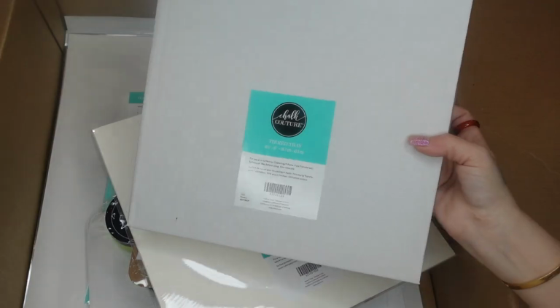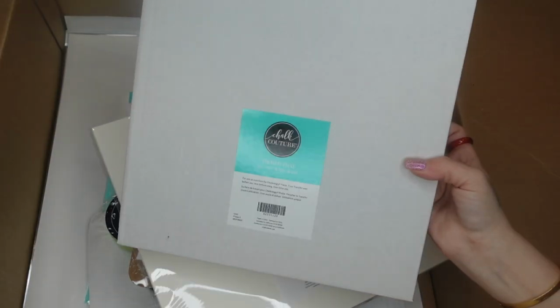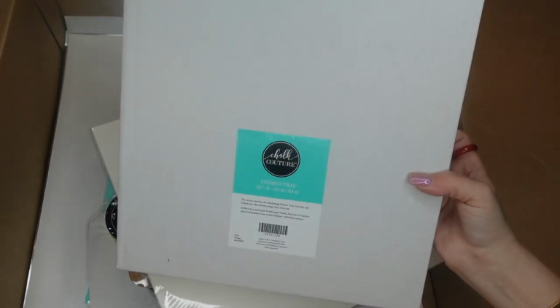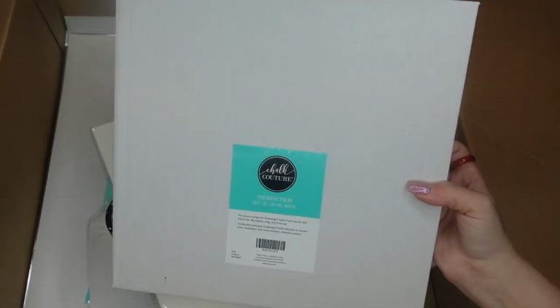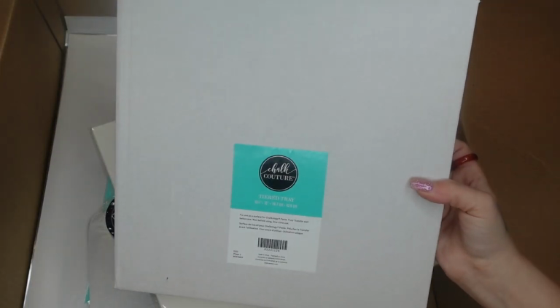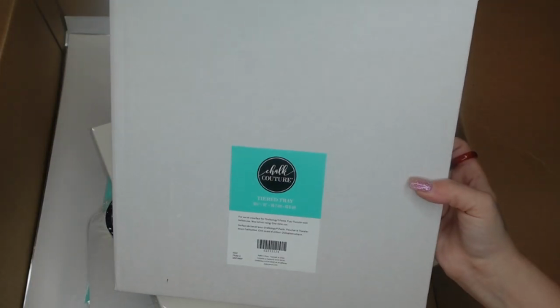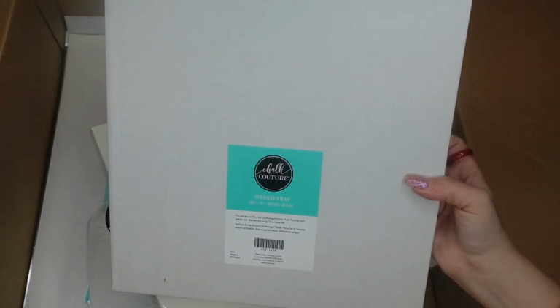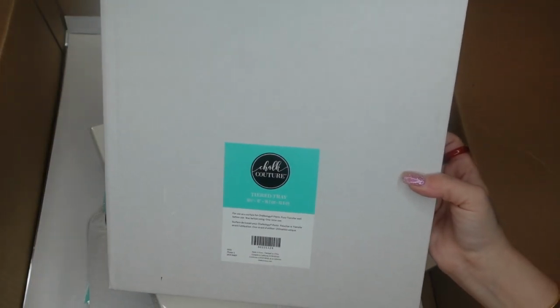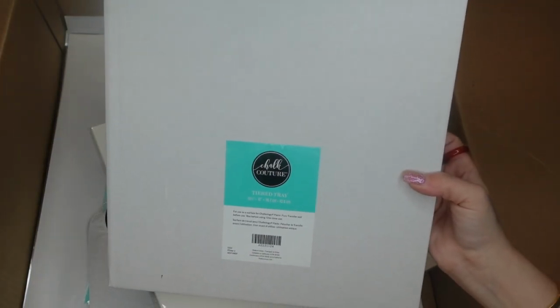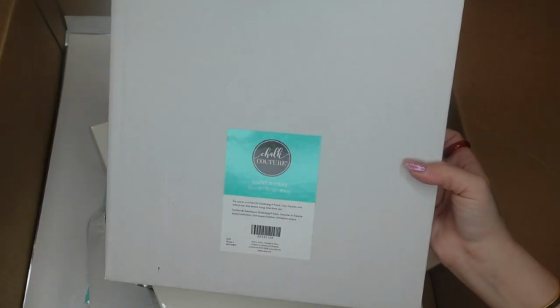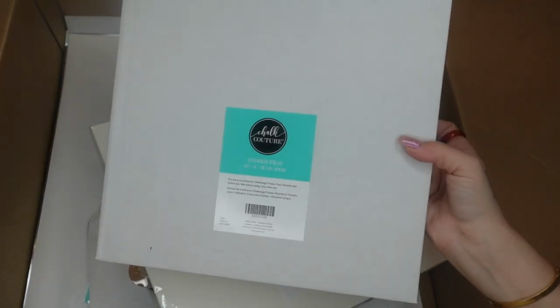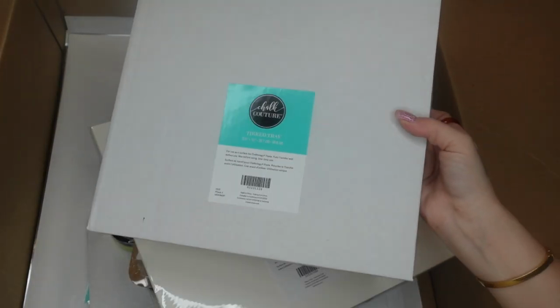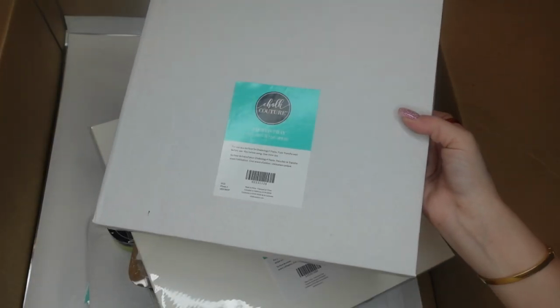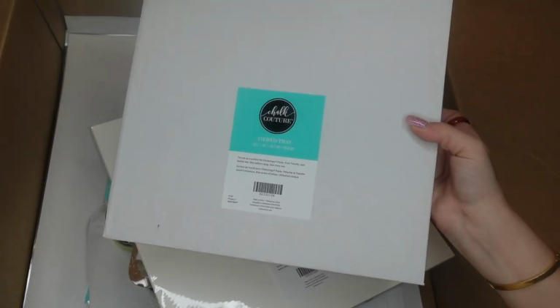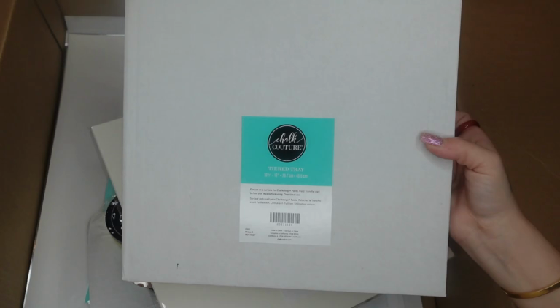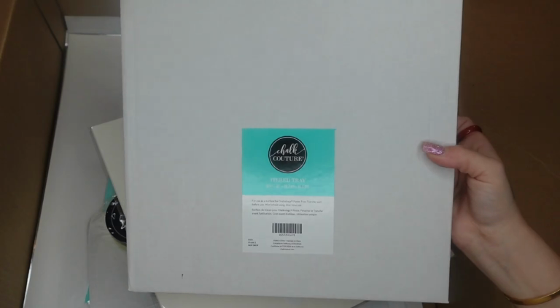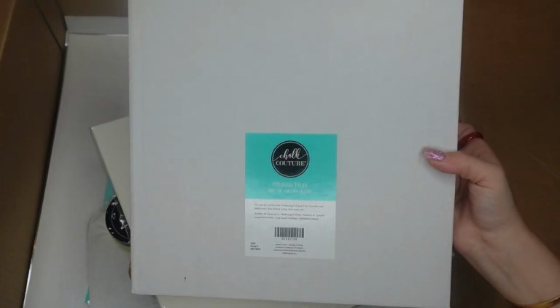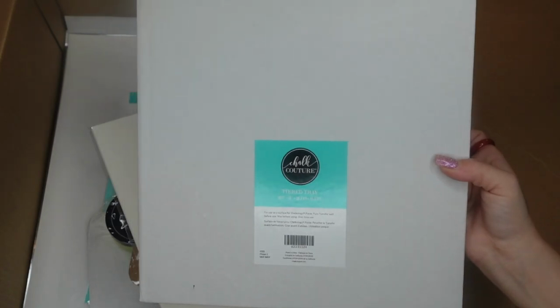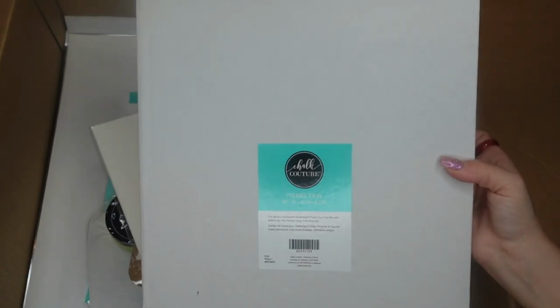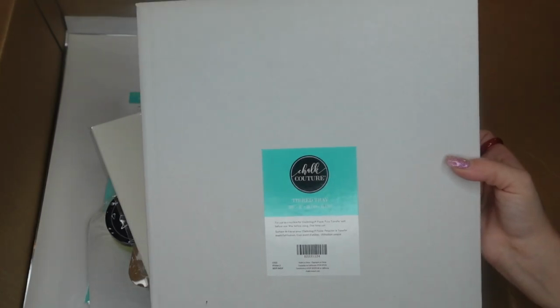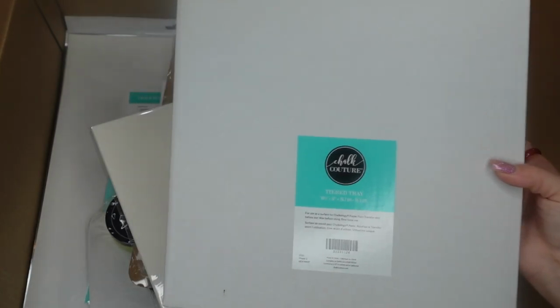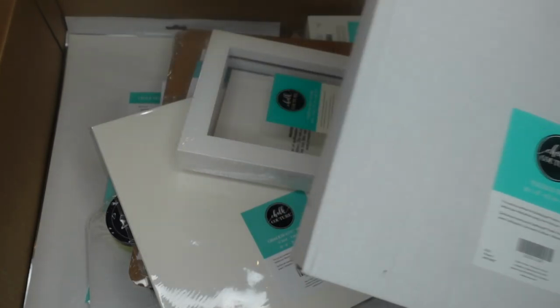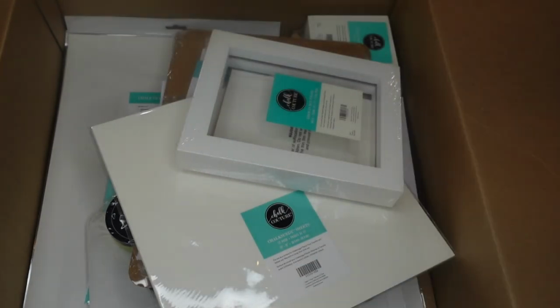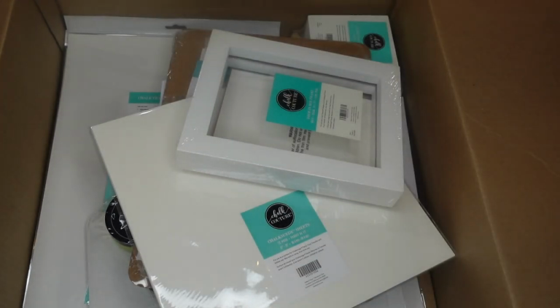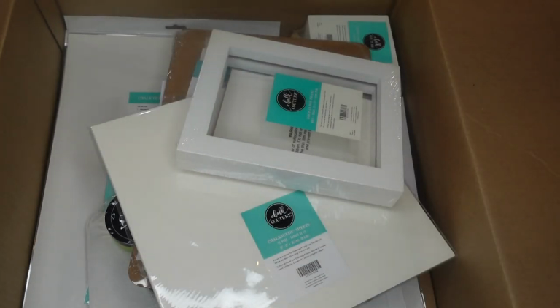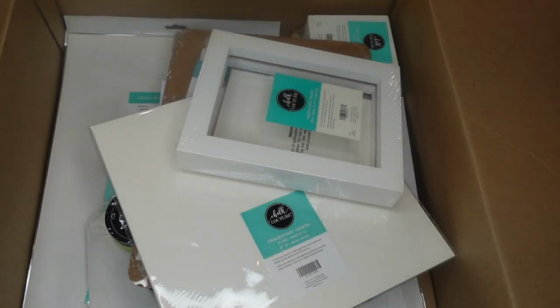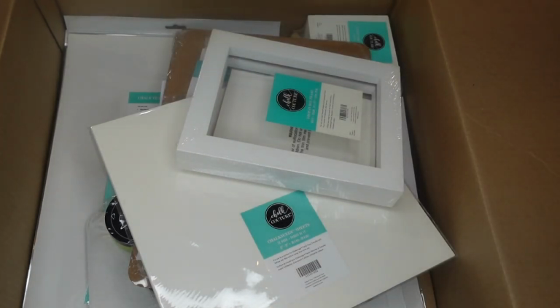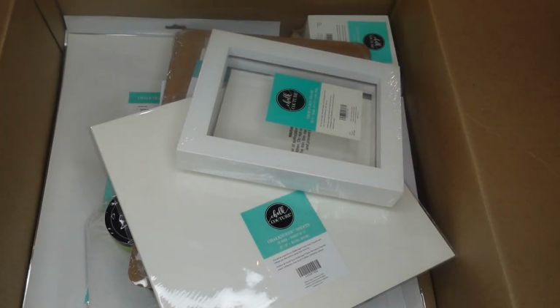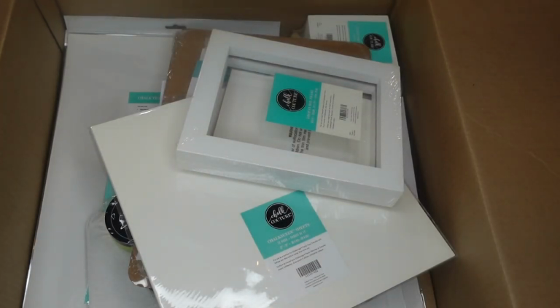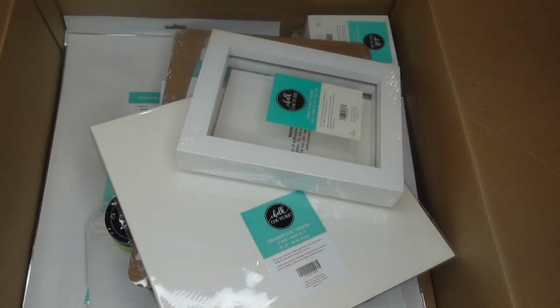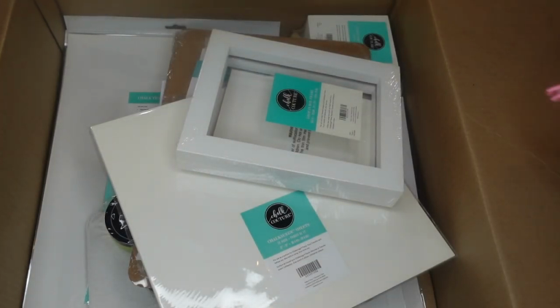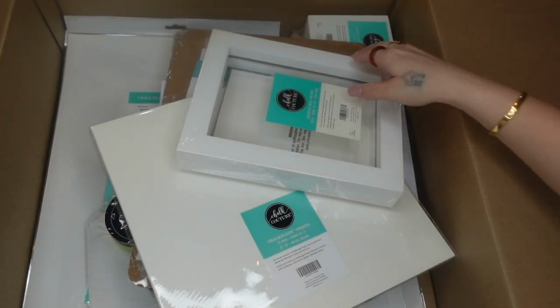I'm going to start by saying that I did not purchase the entire spring collection — I just picked and chose what I knew that I would use.